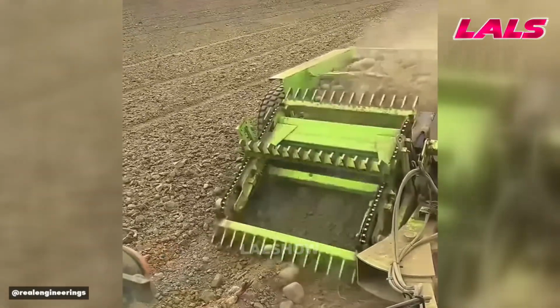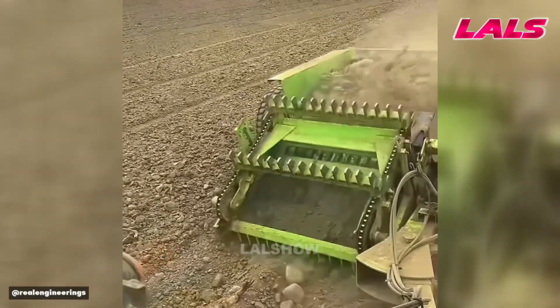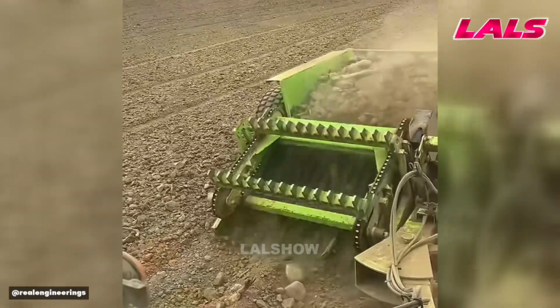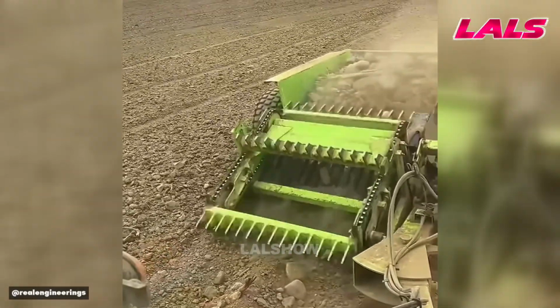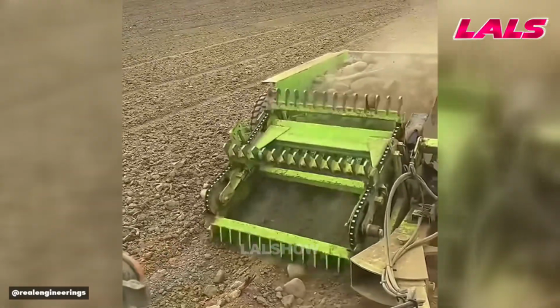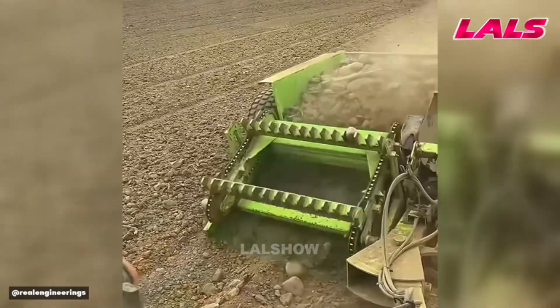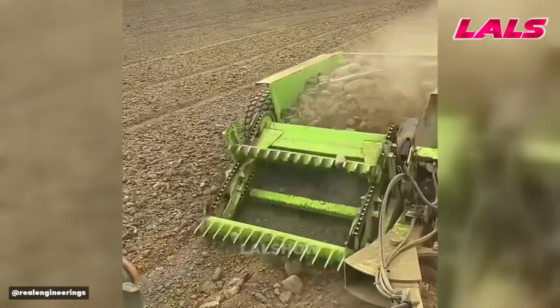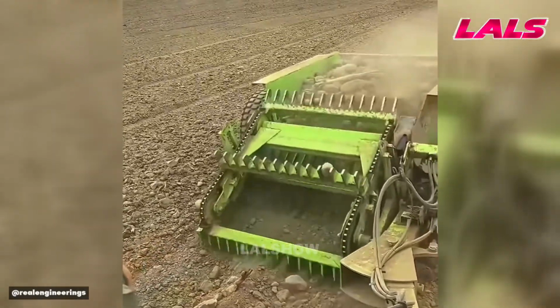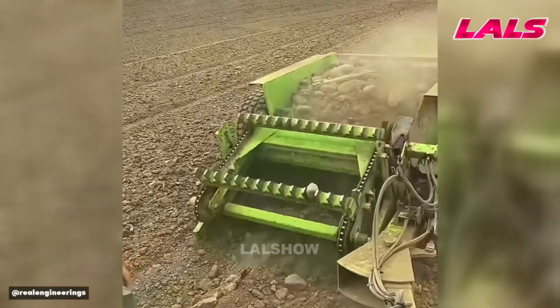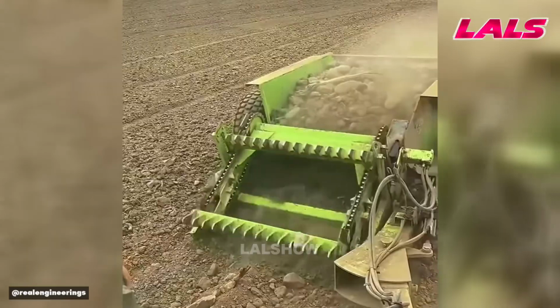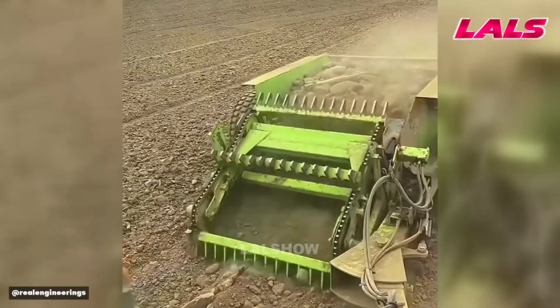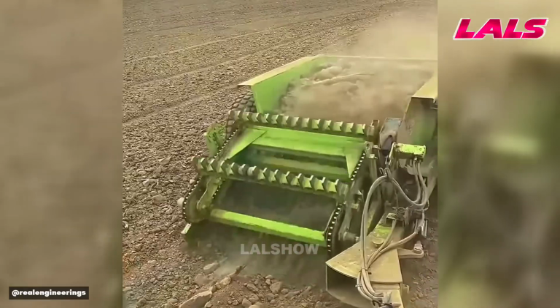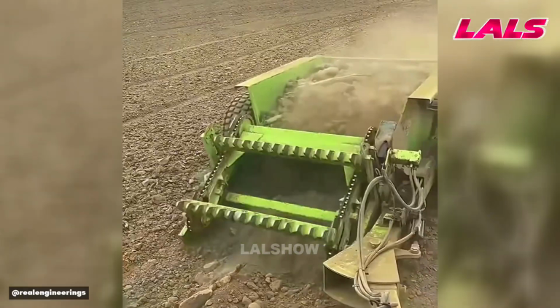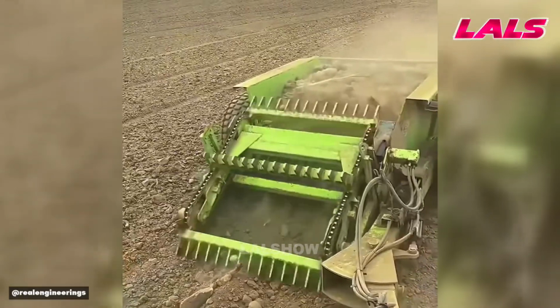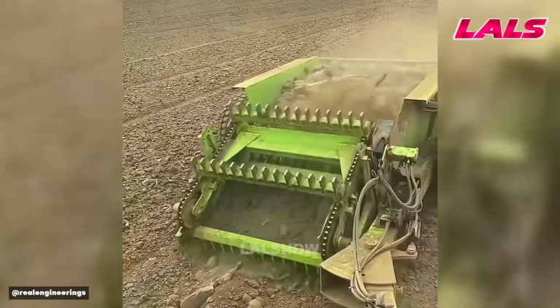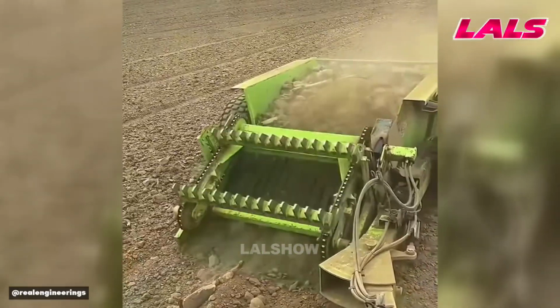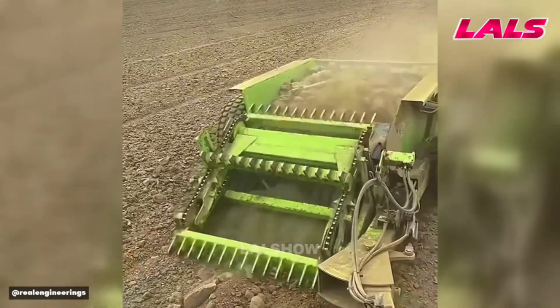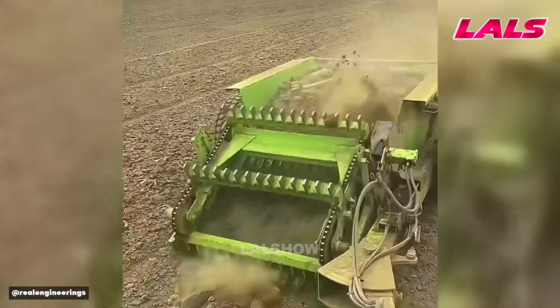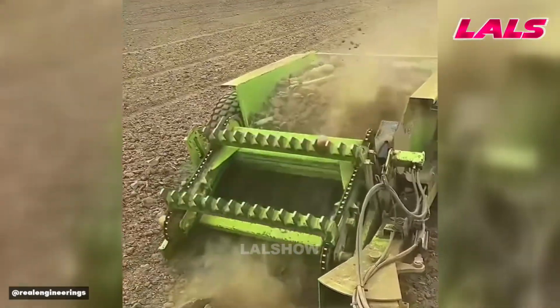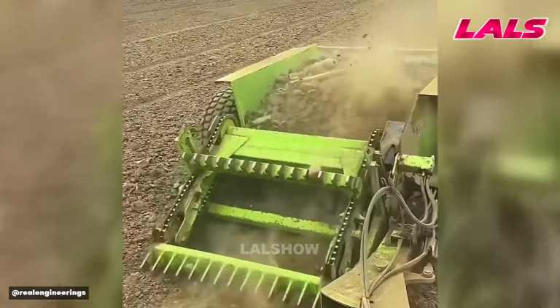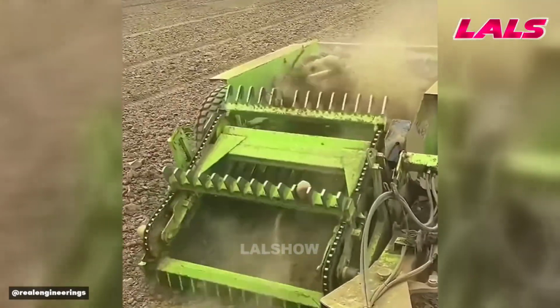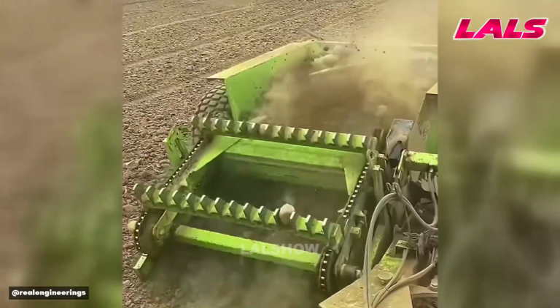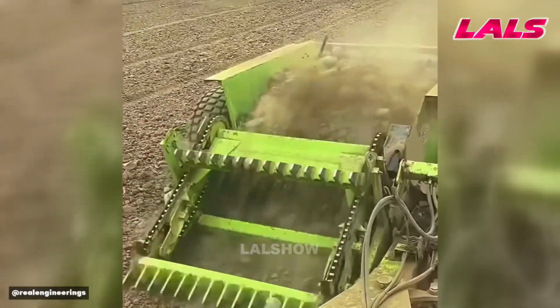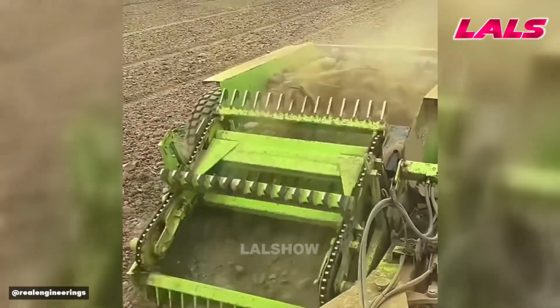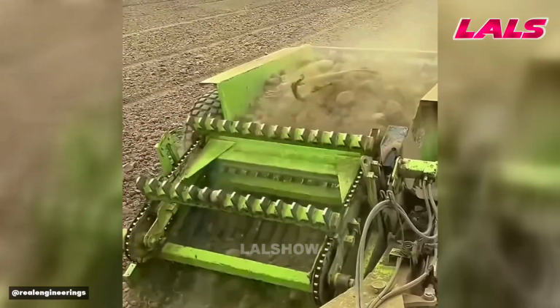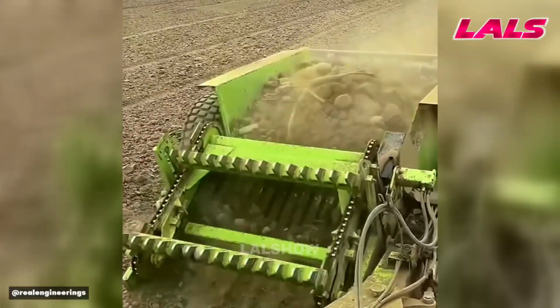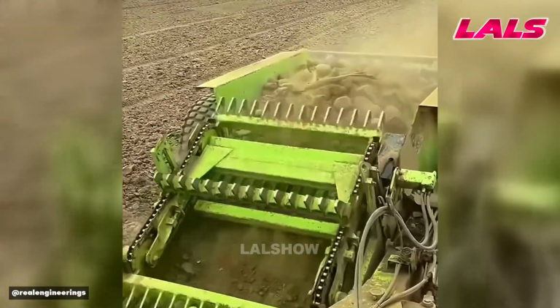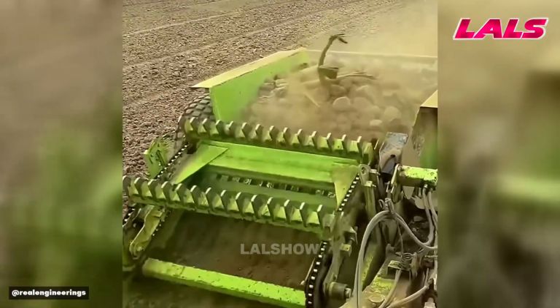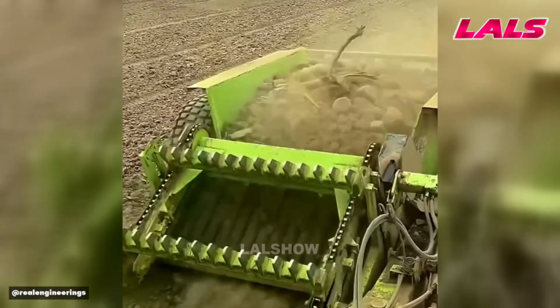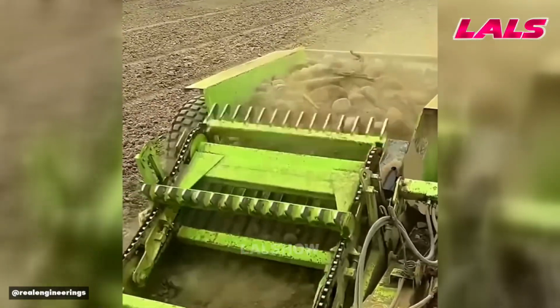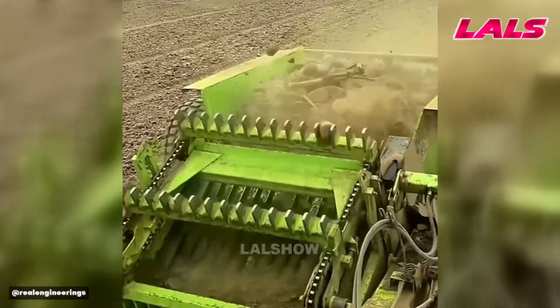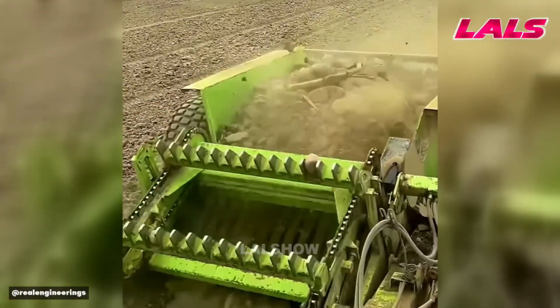Stone picking machinery efficiently clears rocks from agricultural fields, speeding up soil preparation.